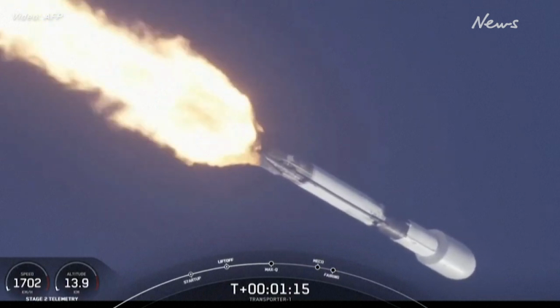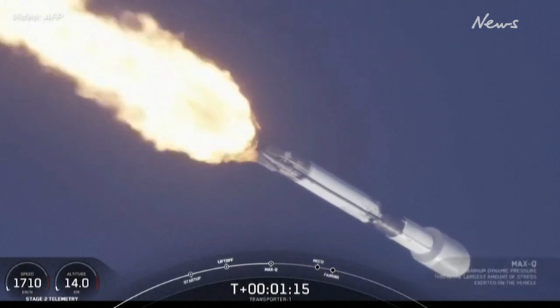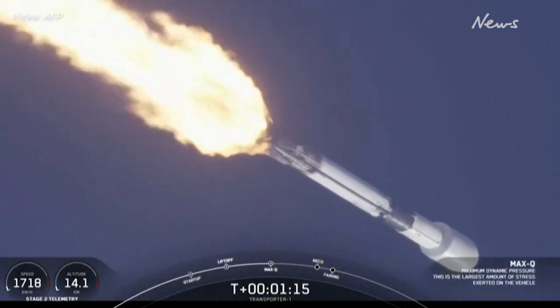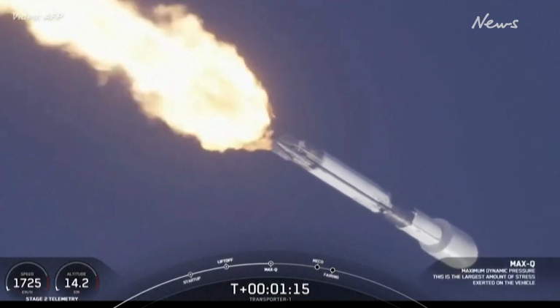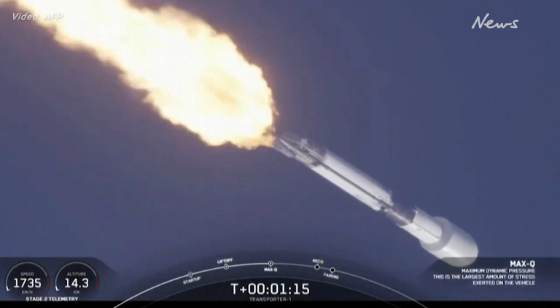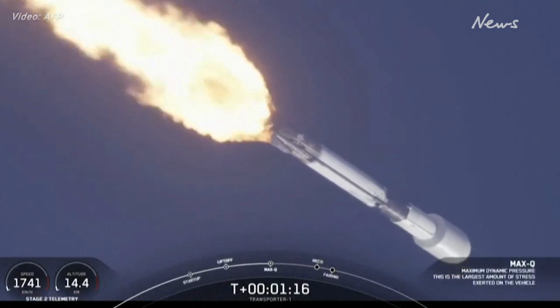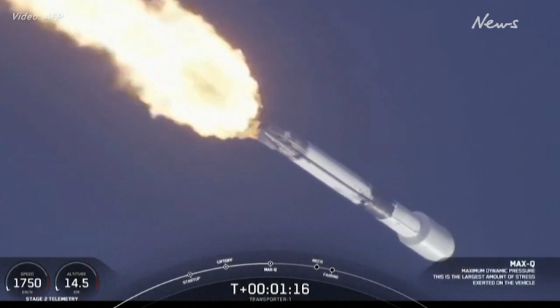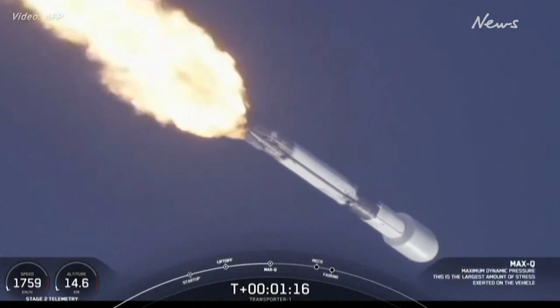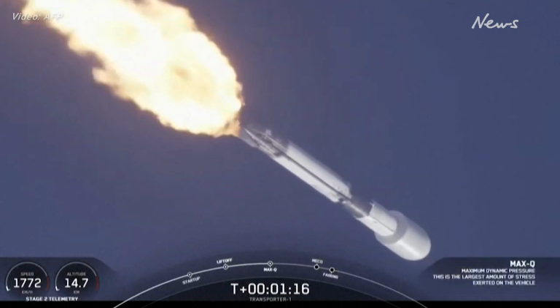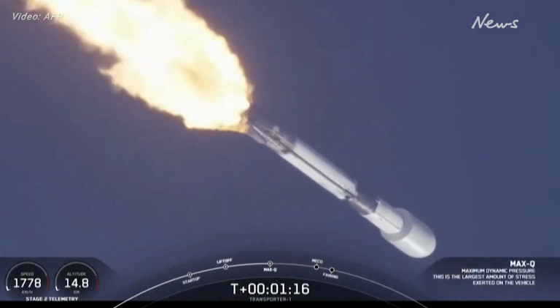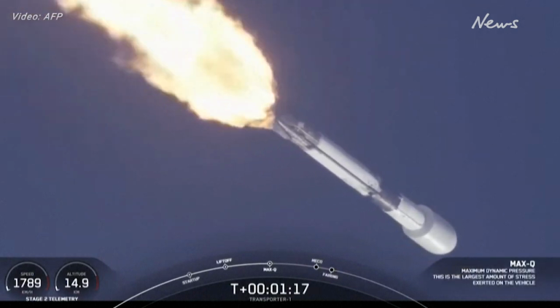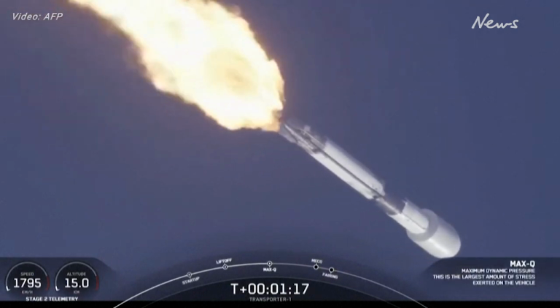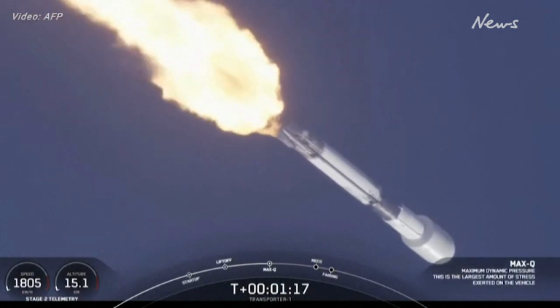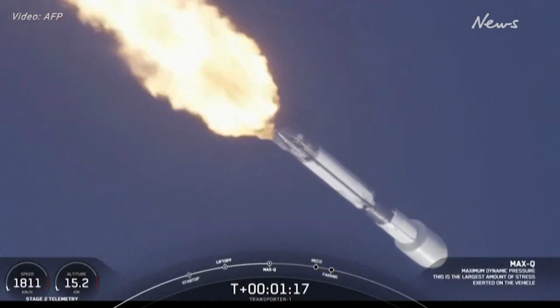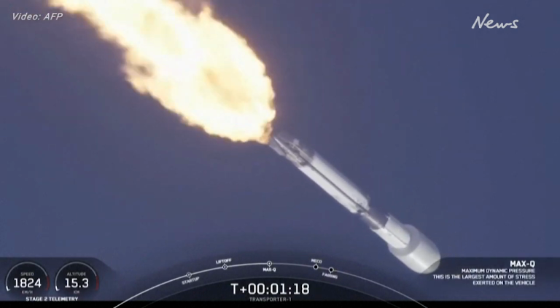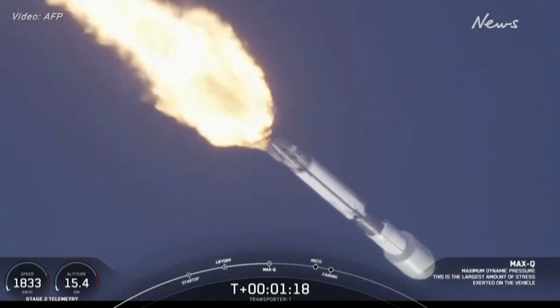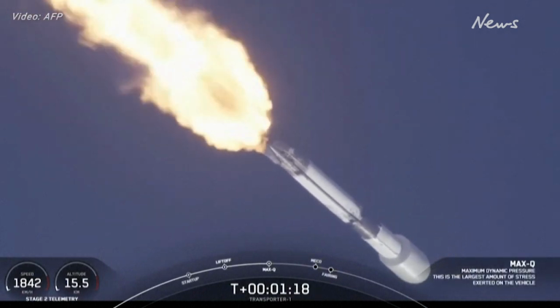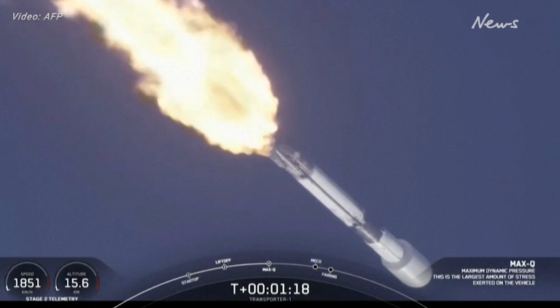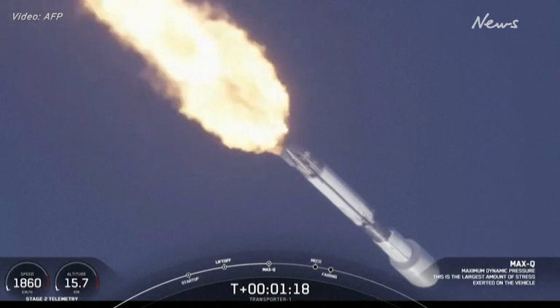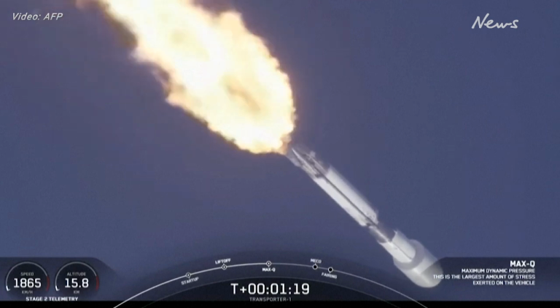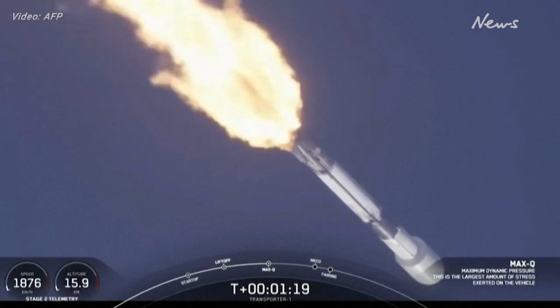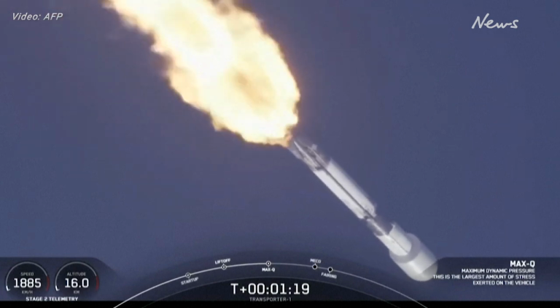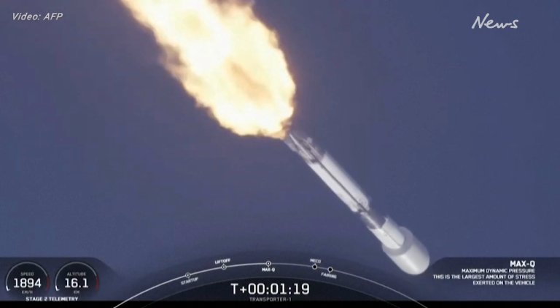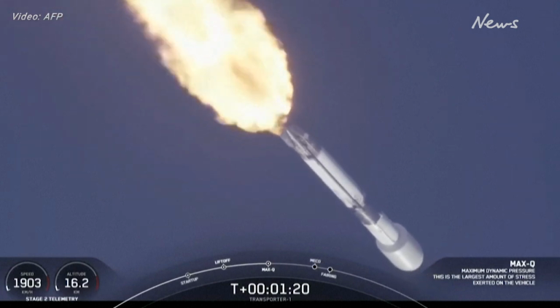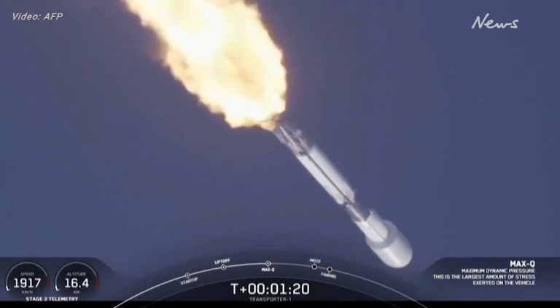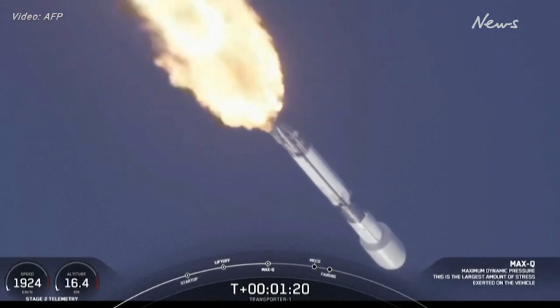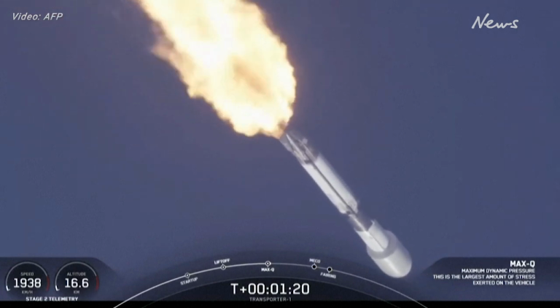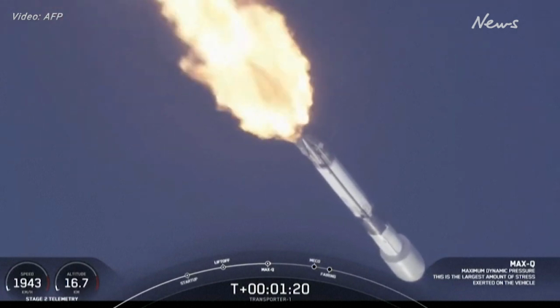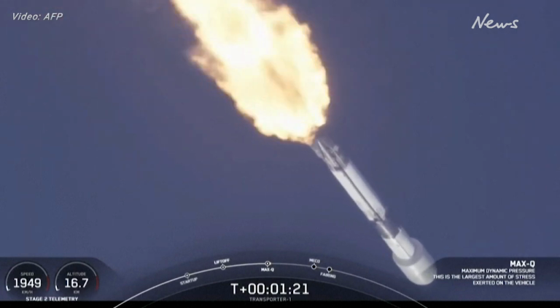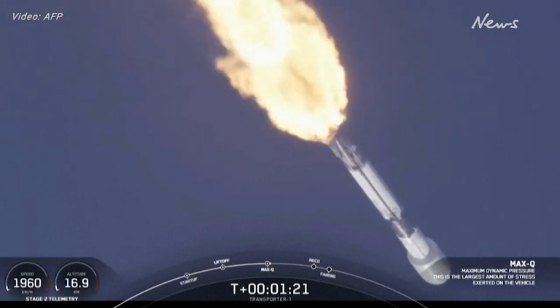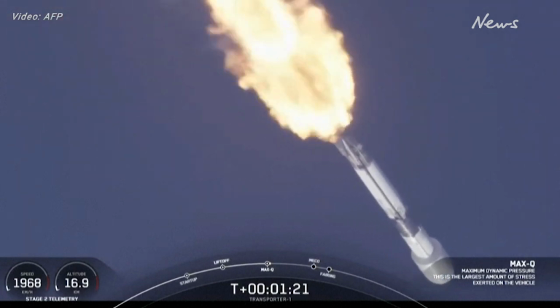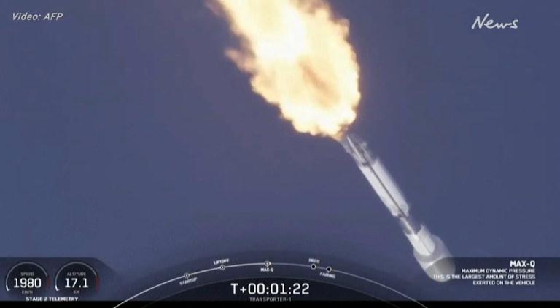And we've just passed max Q. That is a really cool tracking shot of Falcon 9. All is looking good with the Stage 1 trajectory.